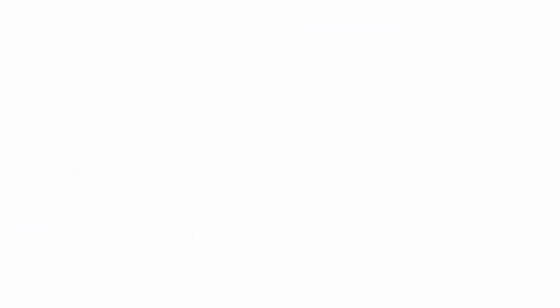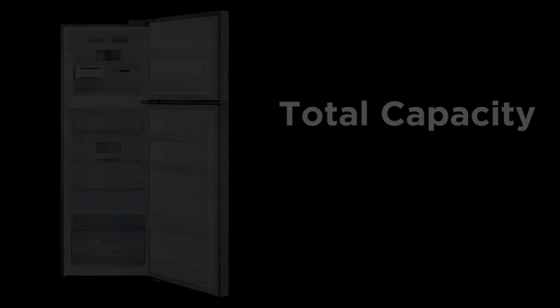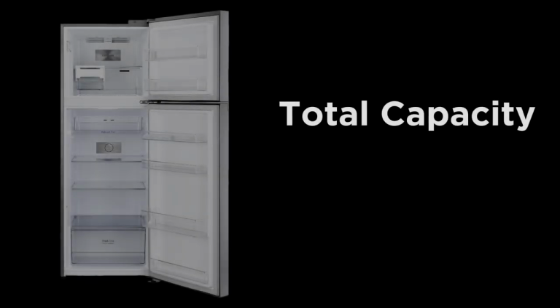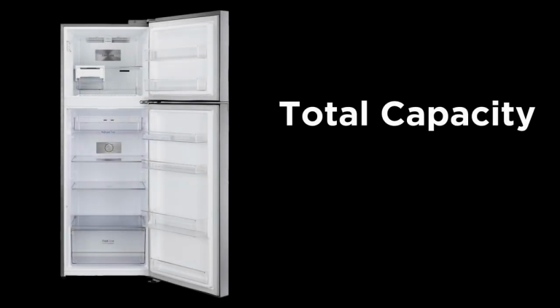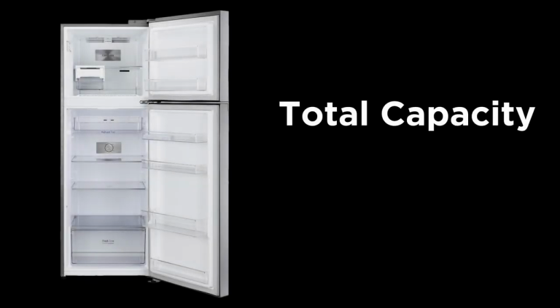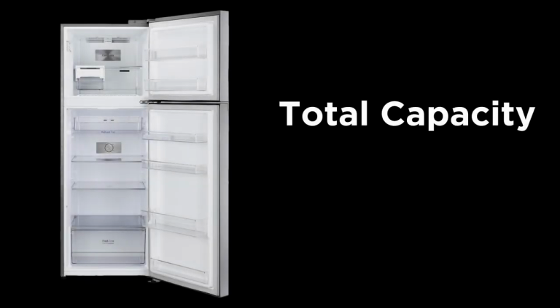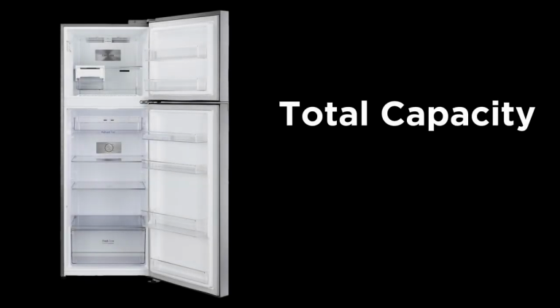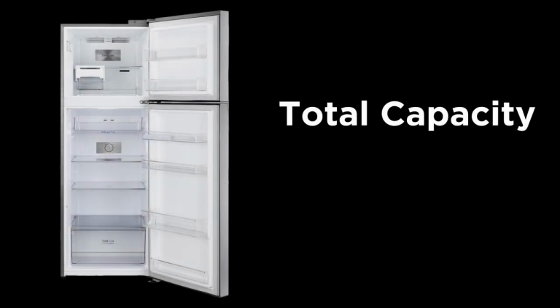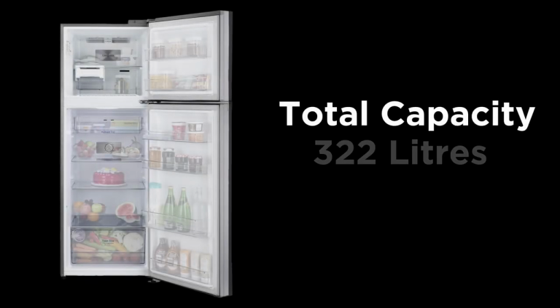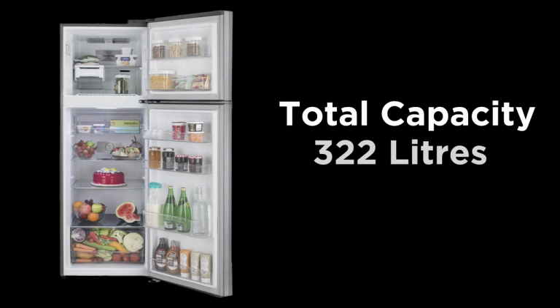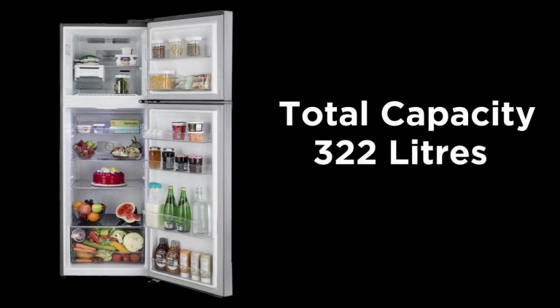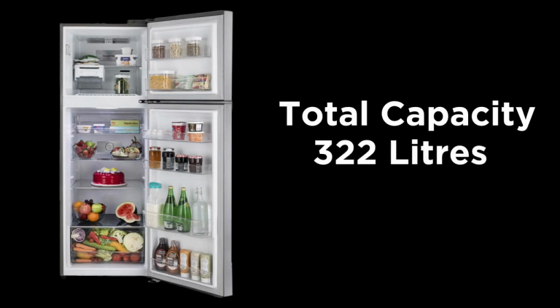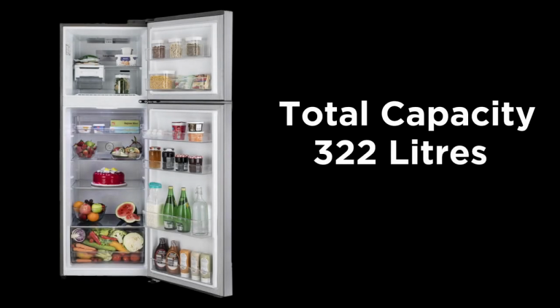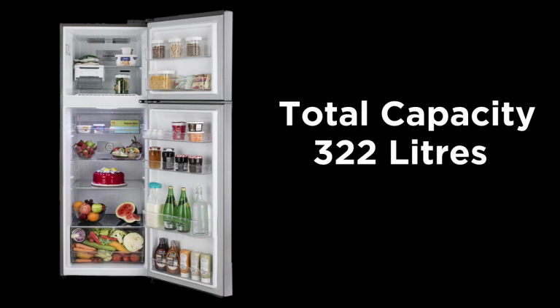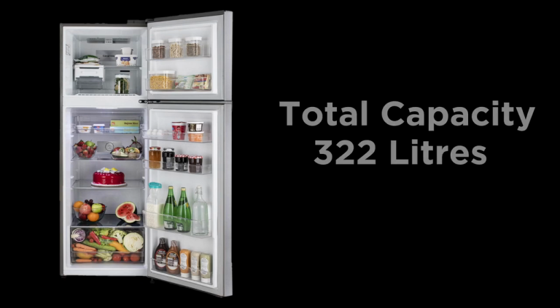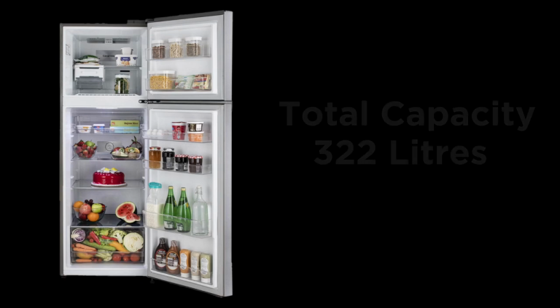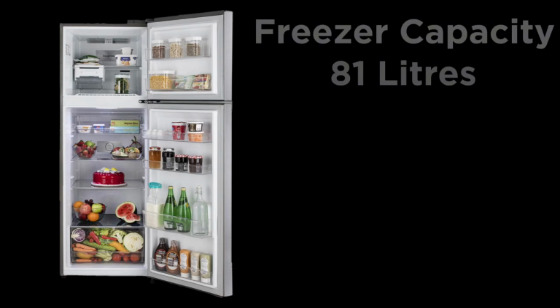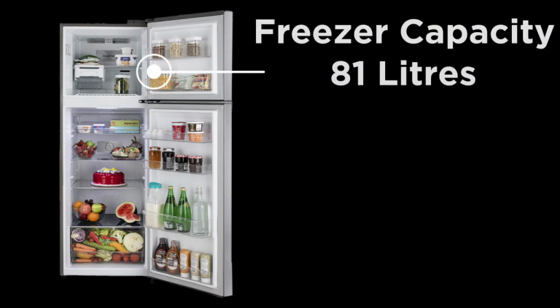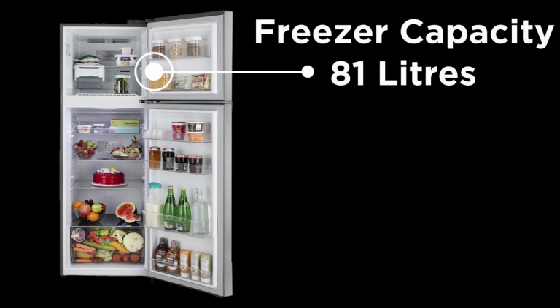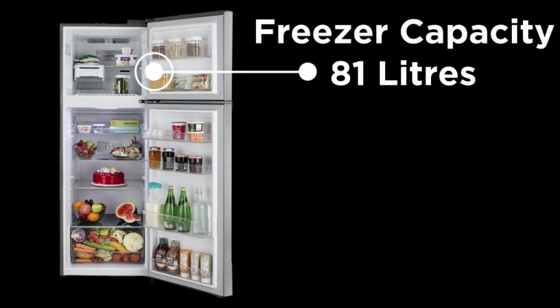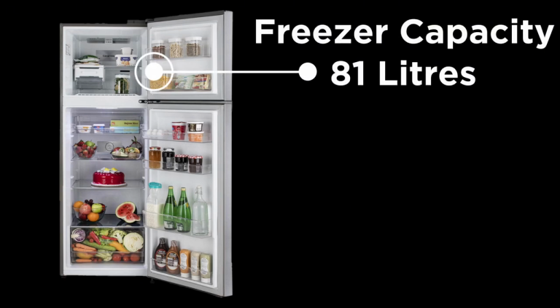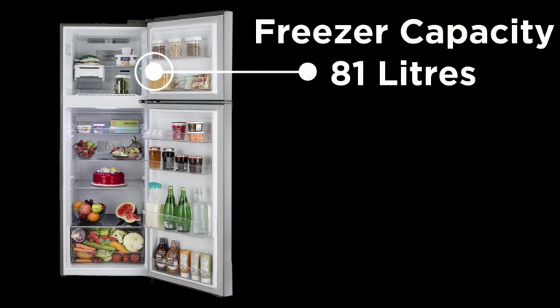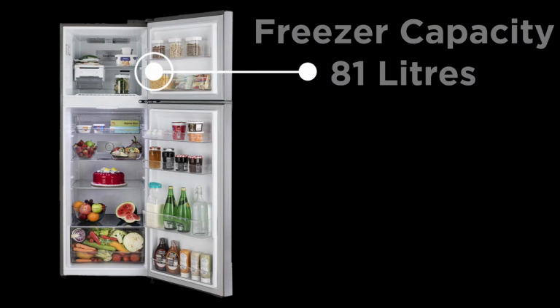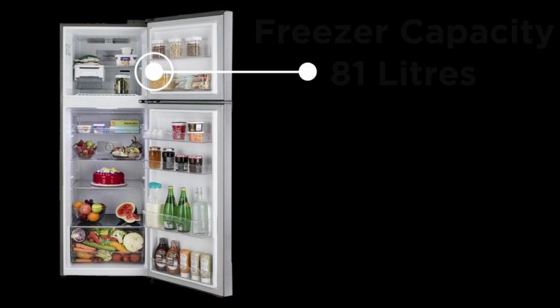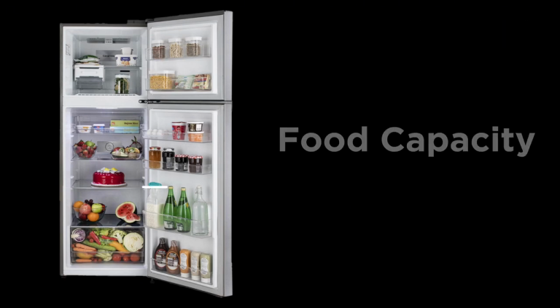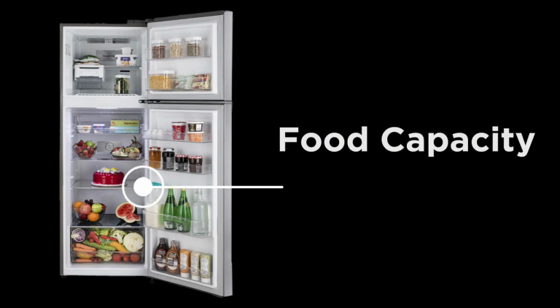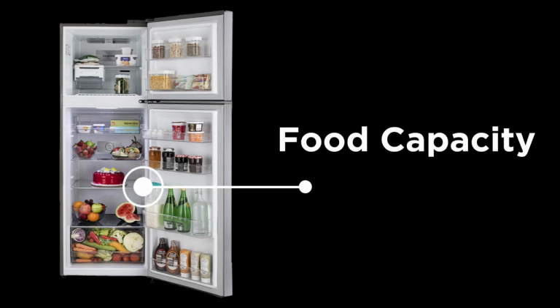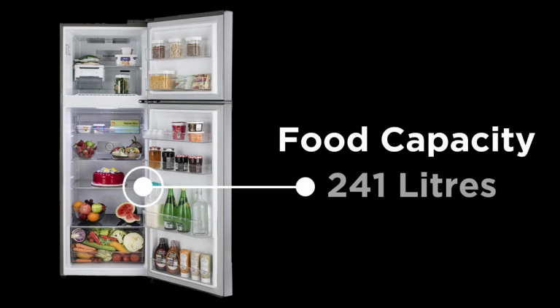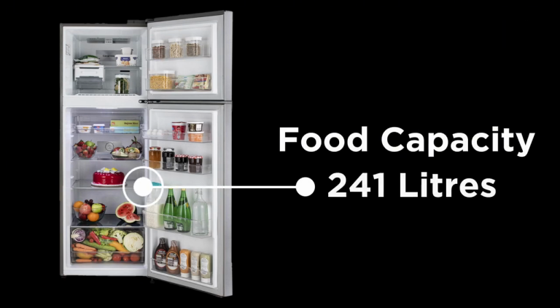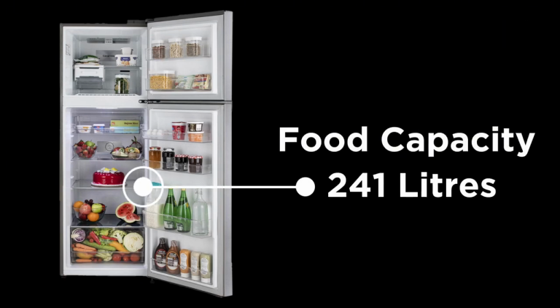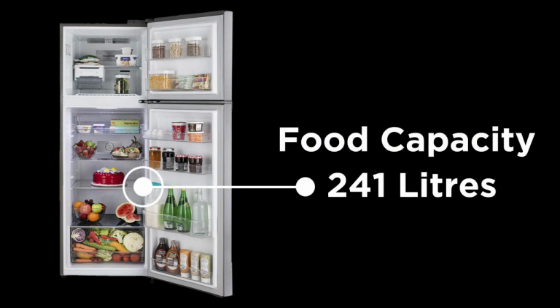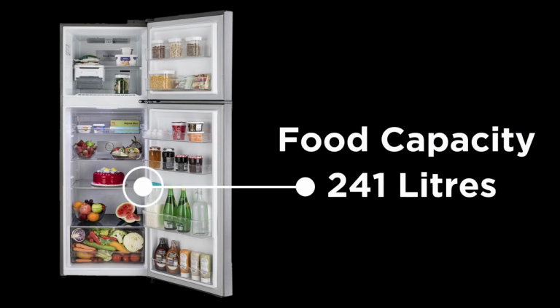The total capacity is 322L. The freezer capacity is 81L, and the food capacity is 241L.